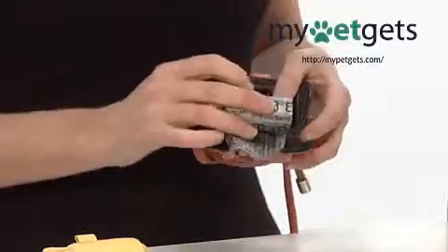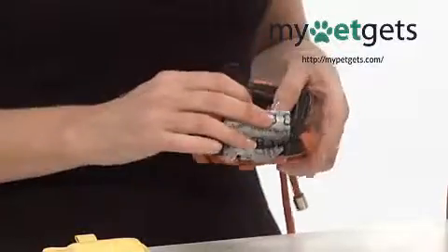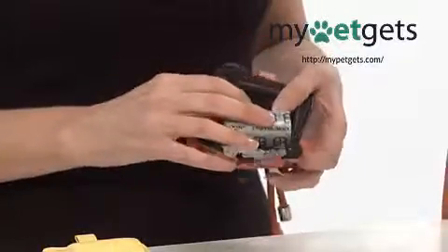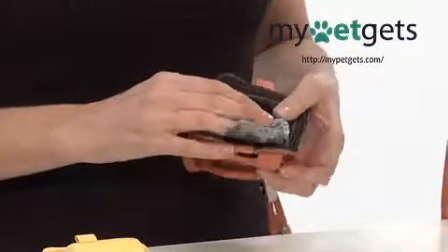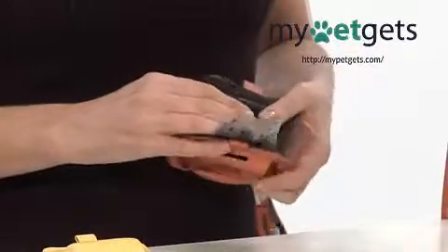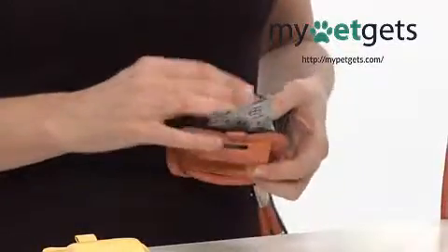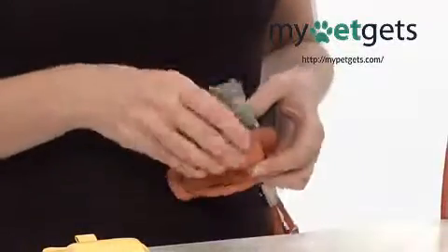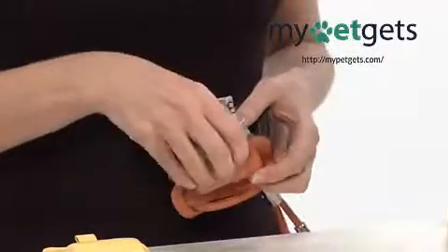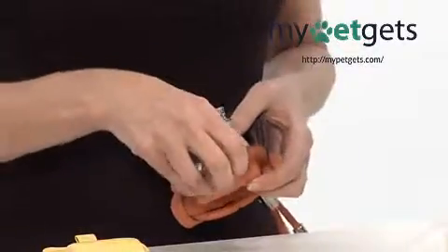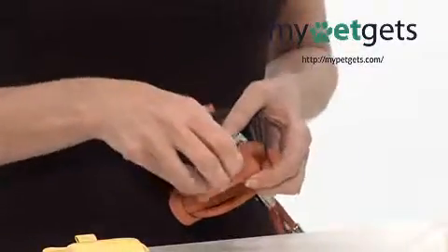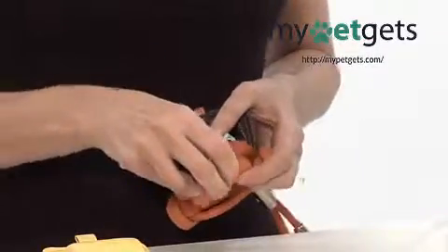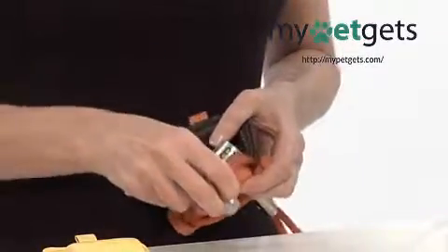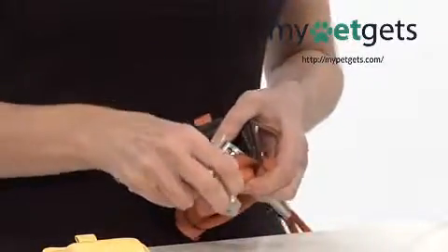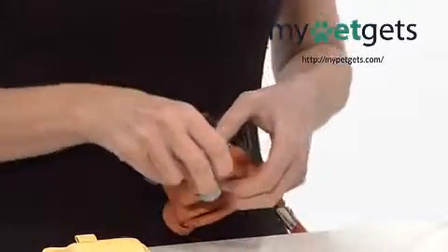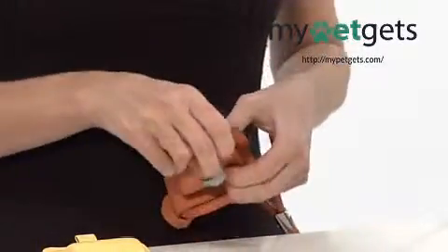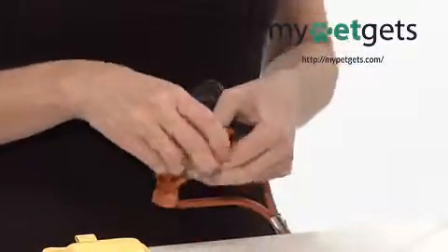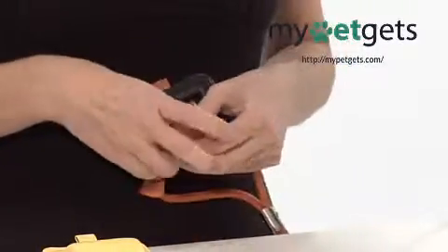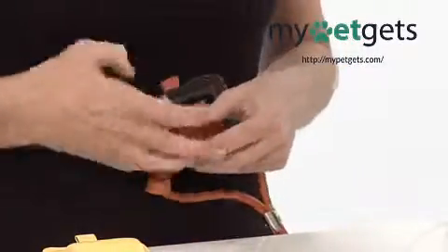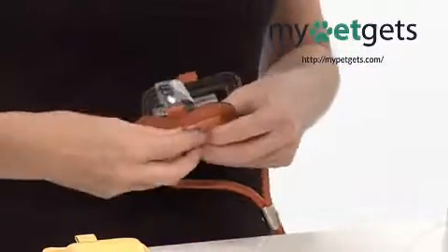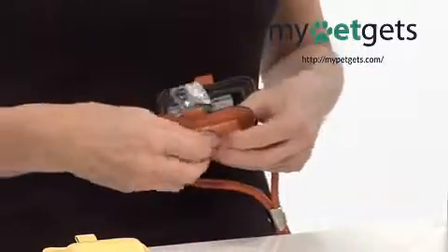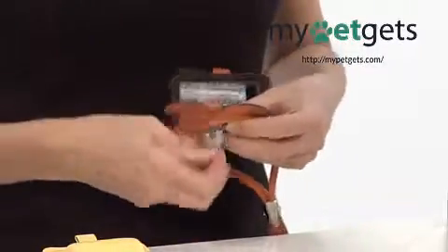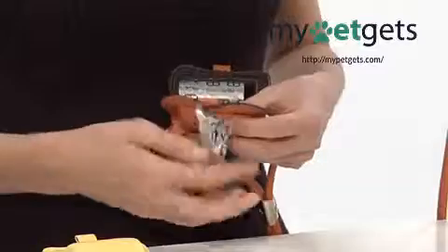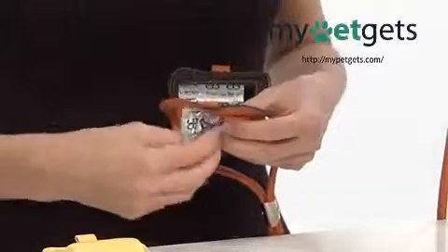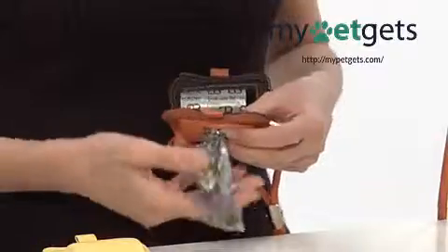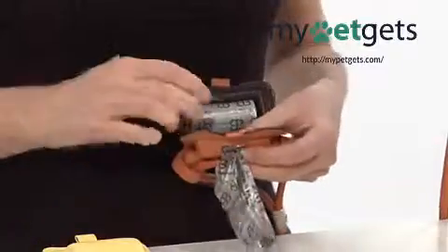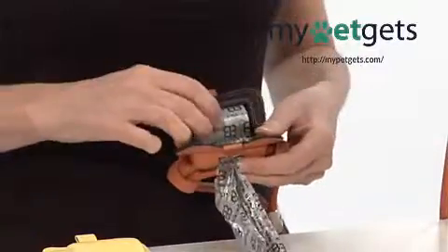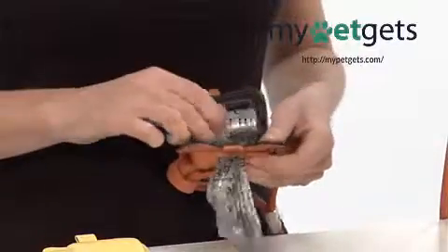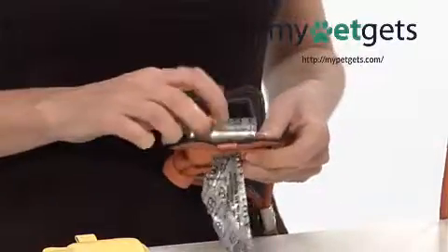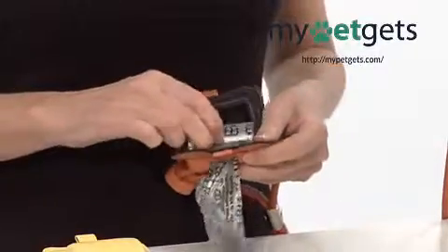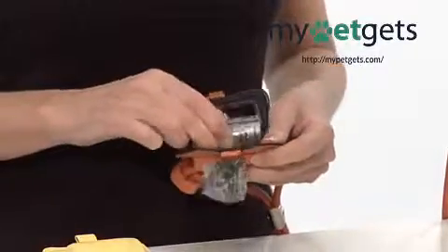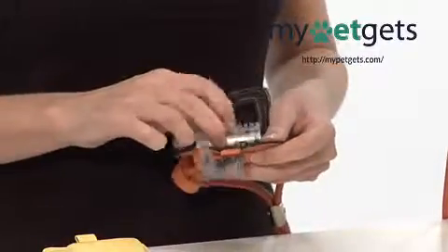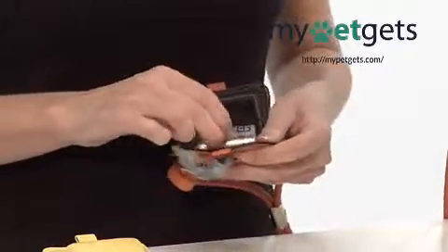This lets you keep the Looper Scooper on your leash and access the Velcro opening where you will replace the Emanuele Bianchi Looper Scooper bags.